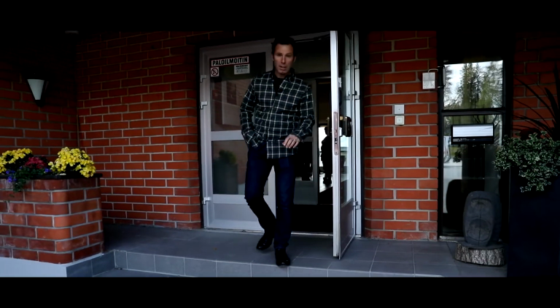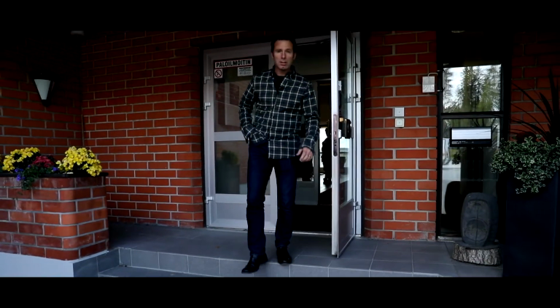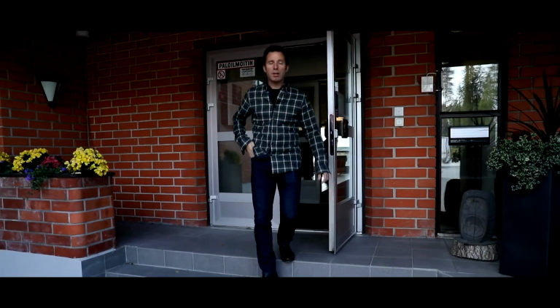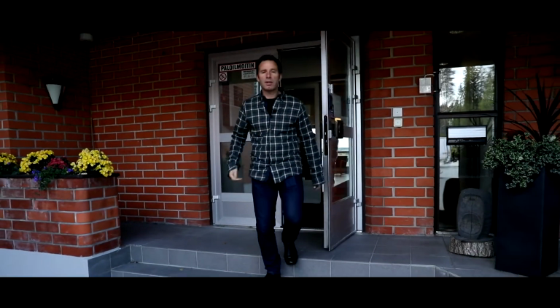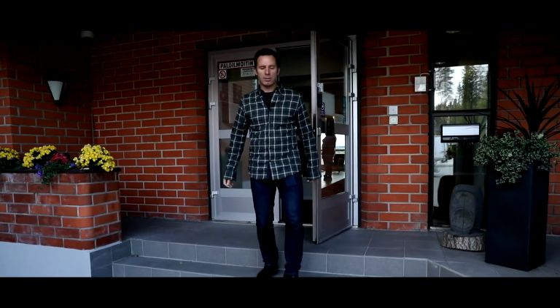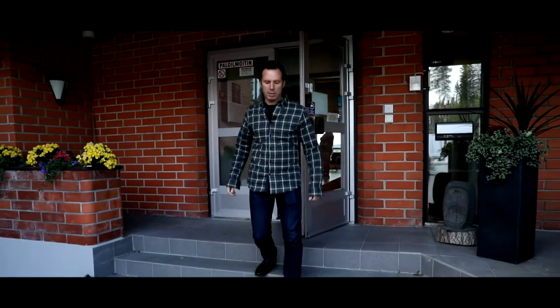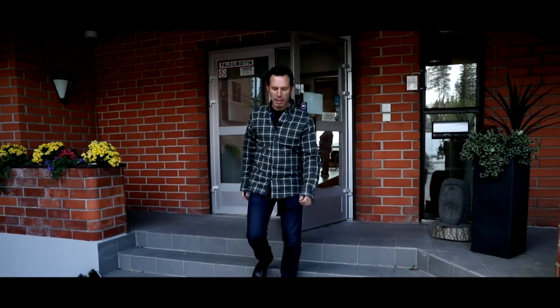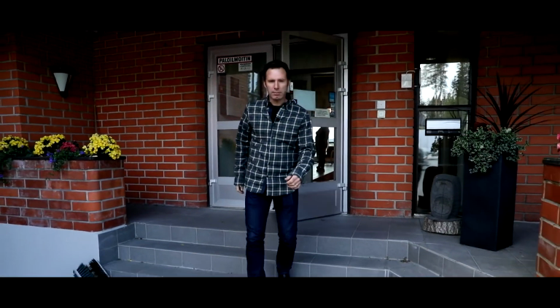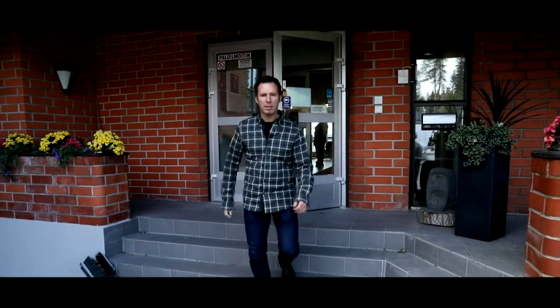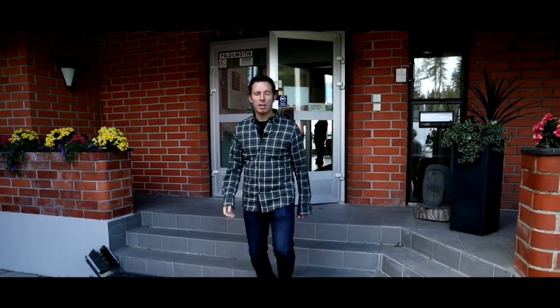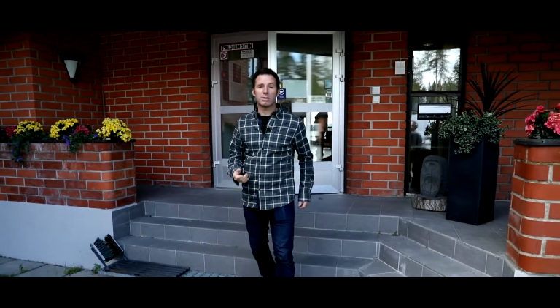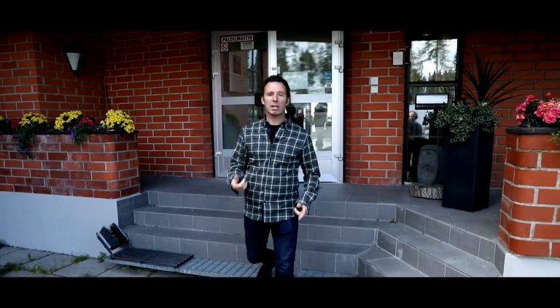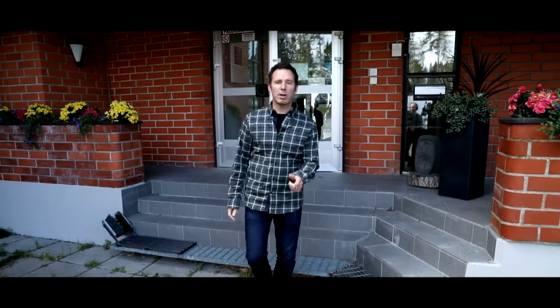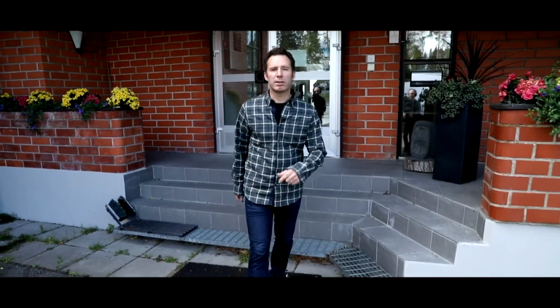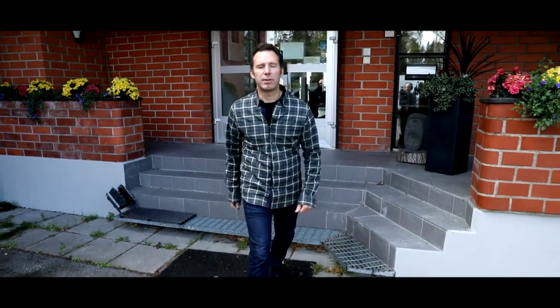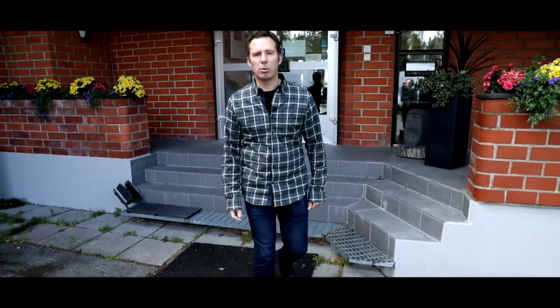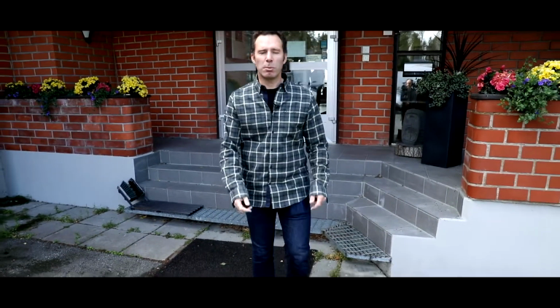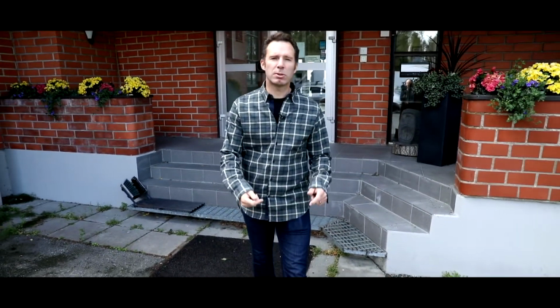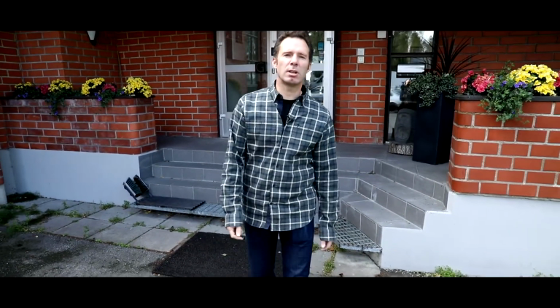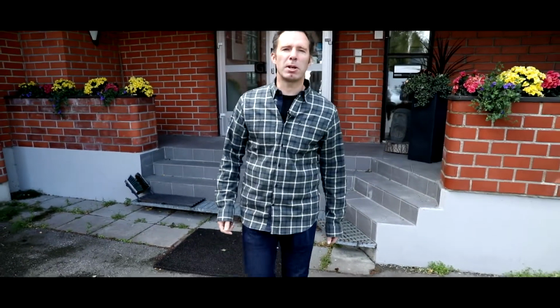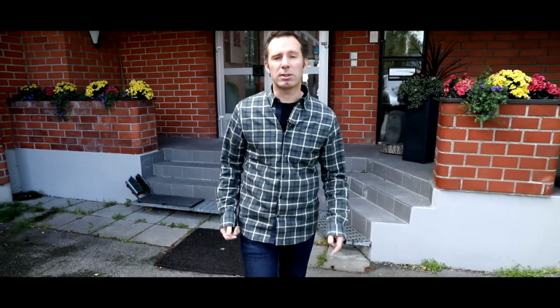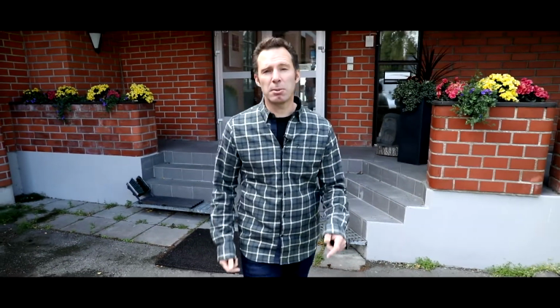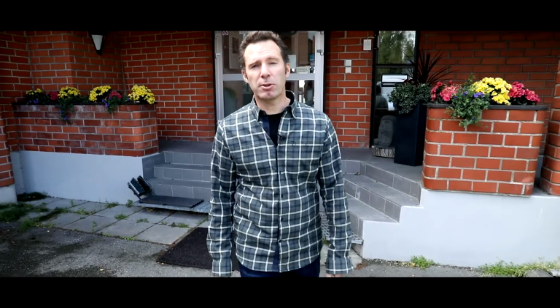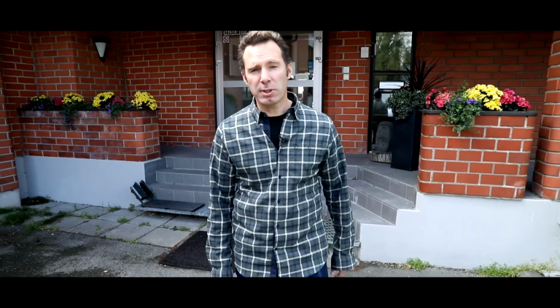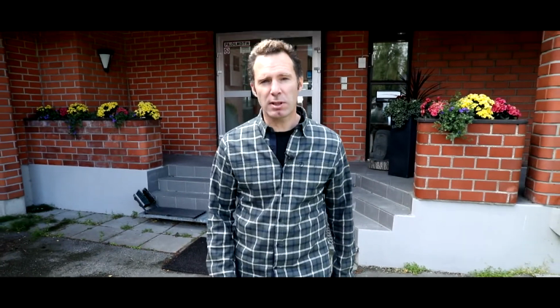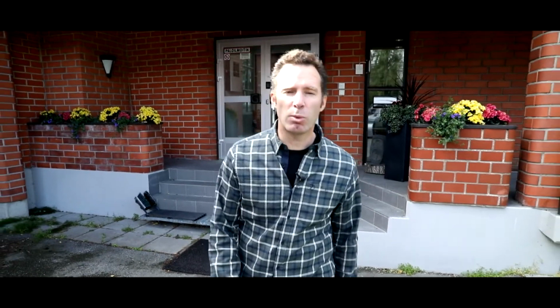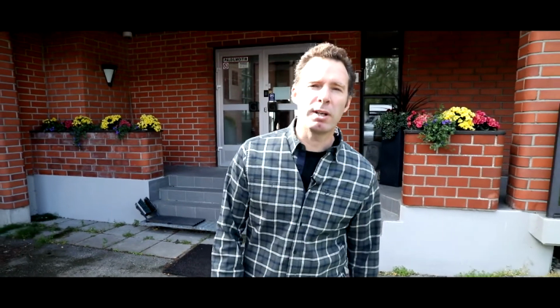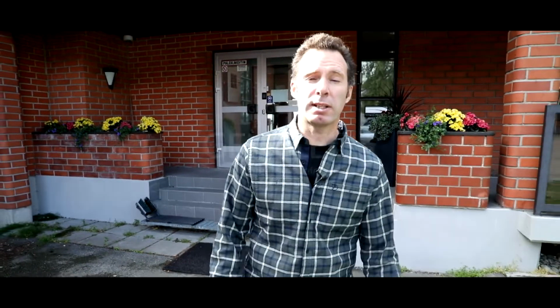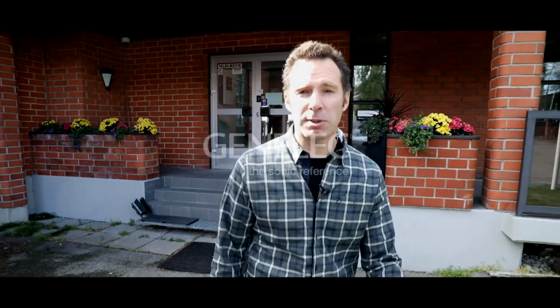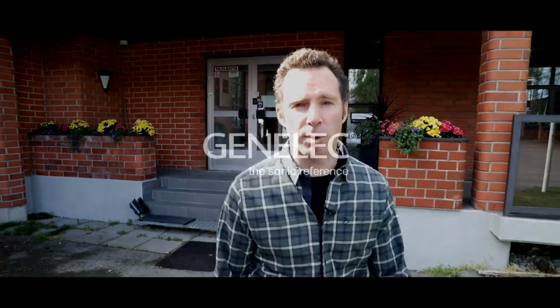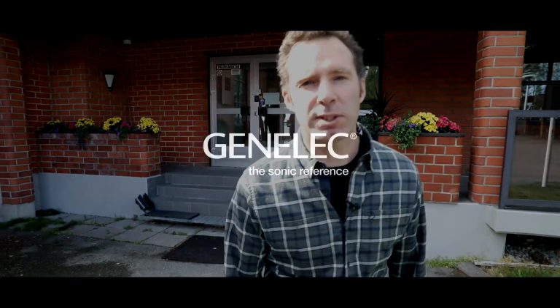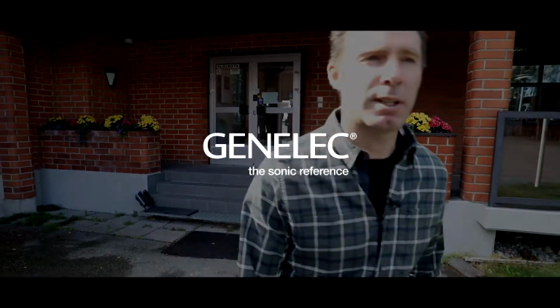It's time for lunch in town. In the second part of this video, we'll be talking about the W371 Adaptive Woofer Stand.